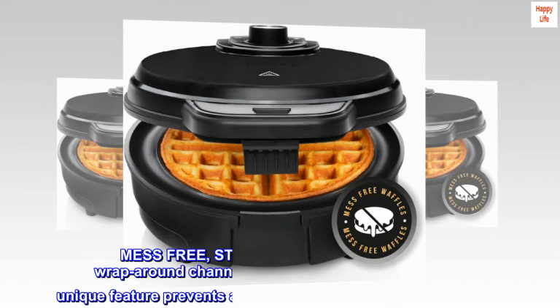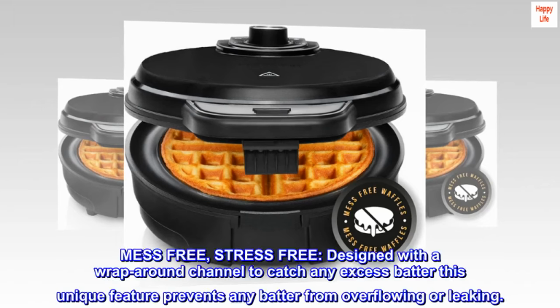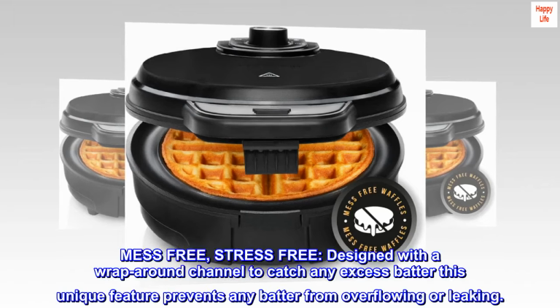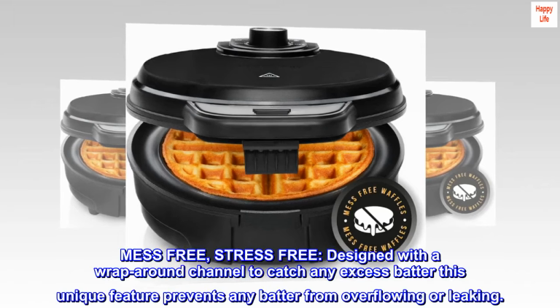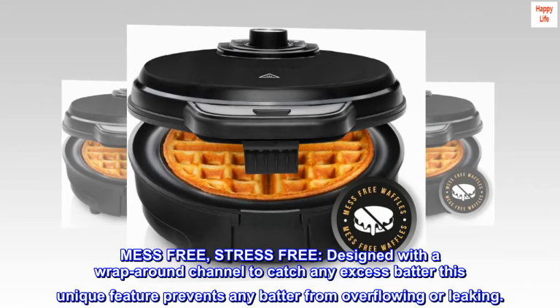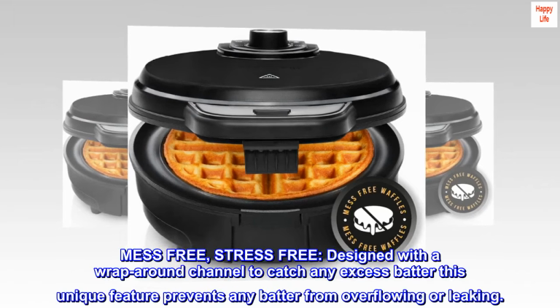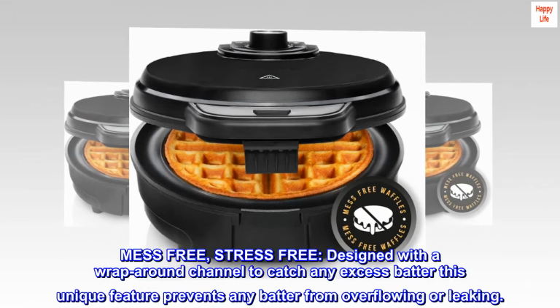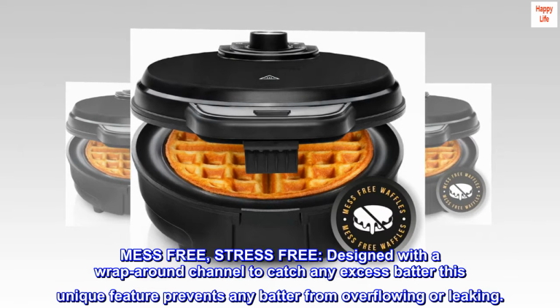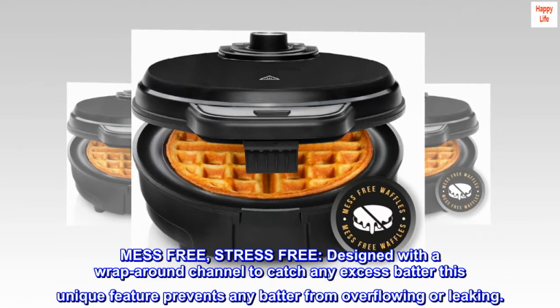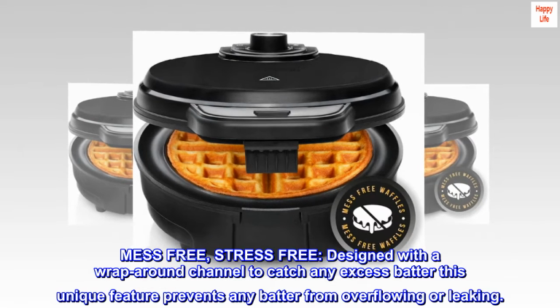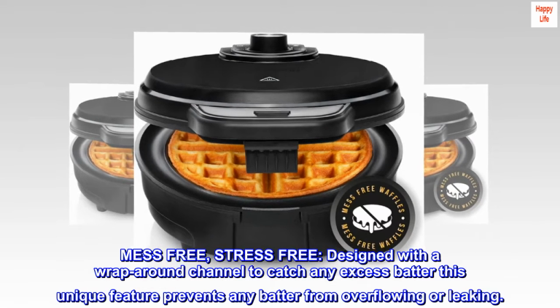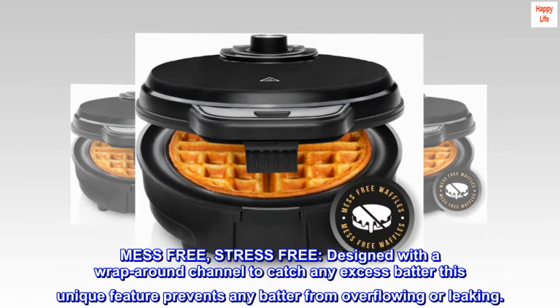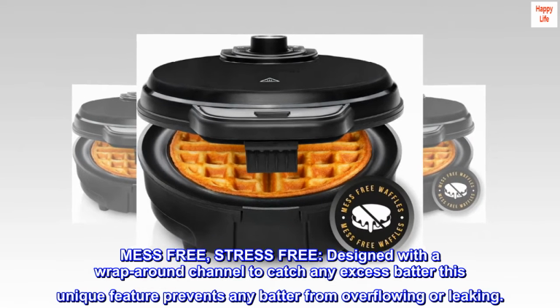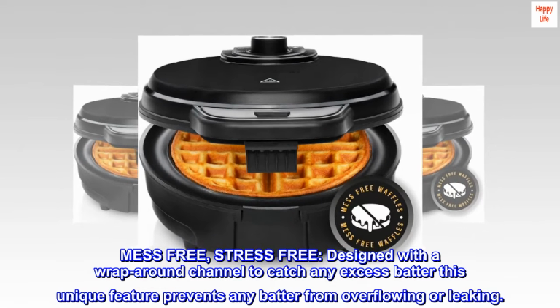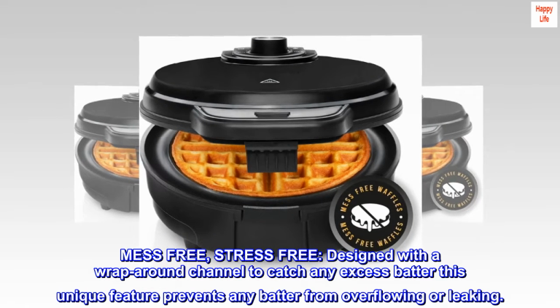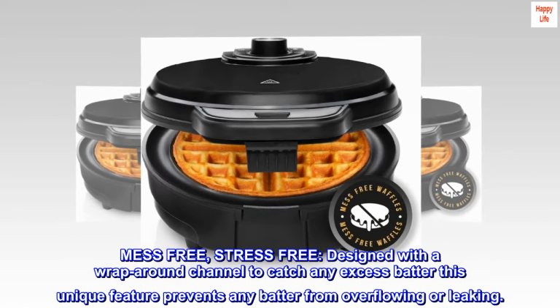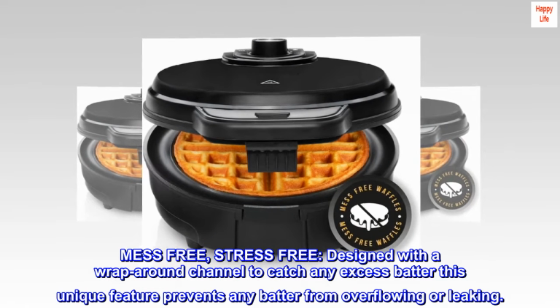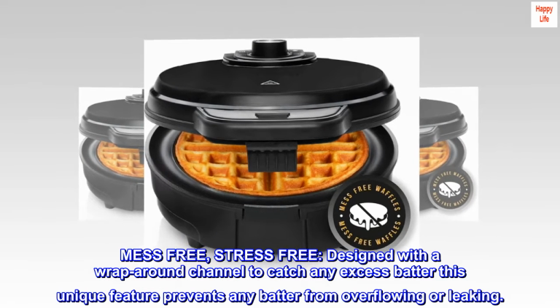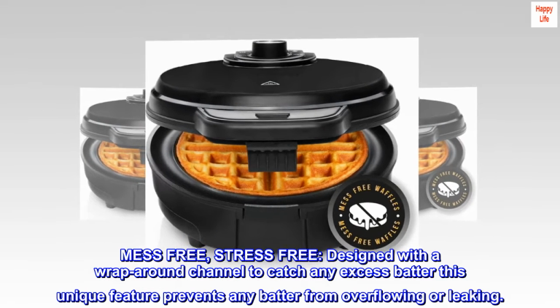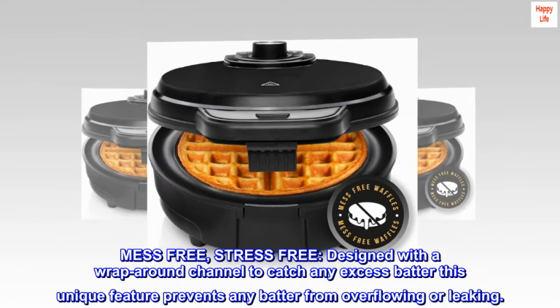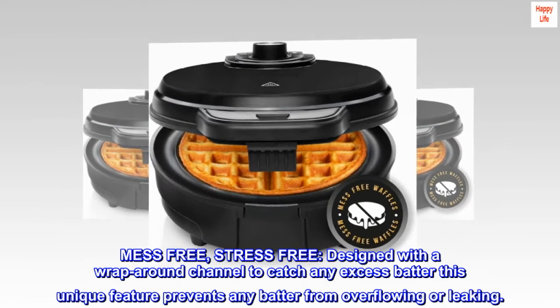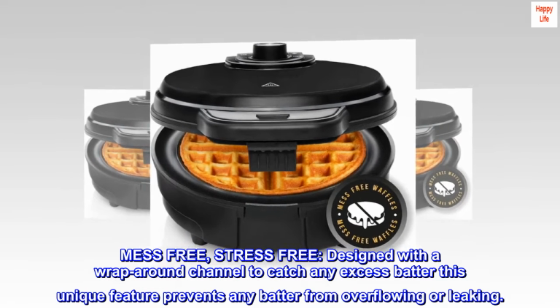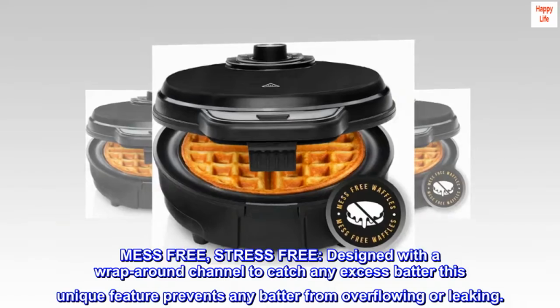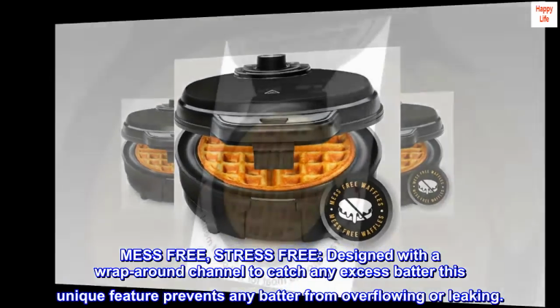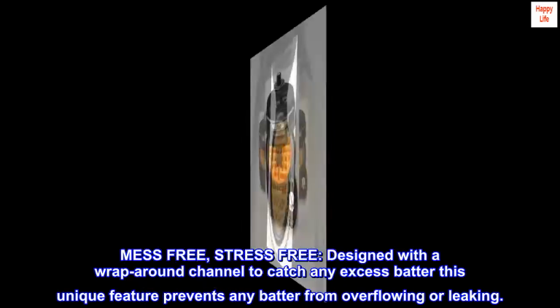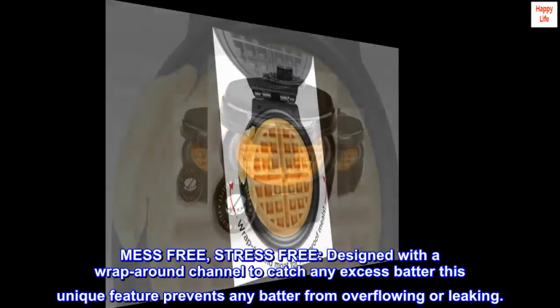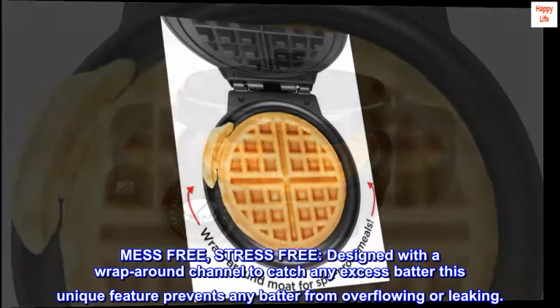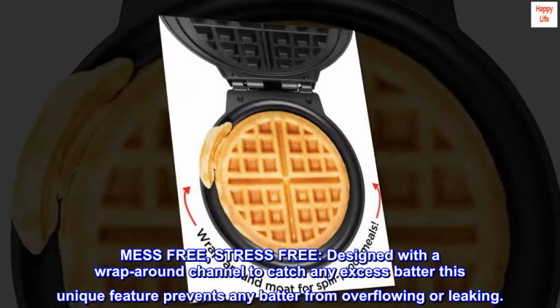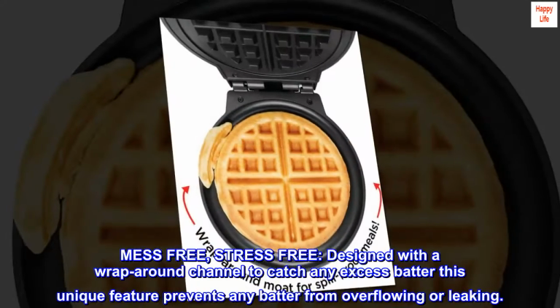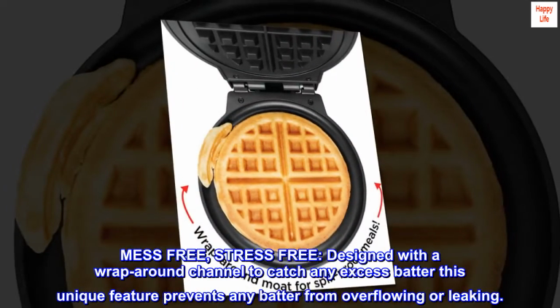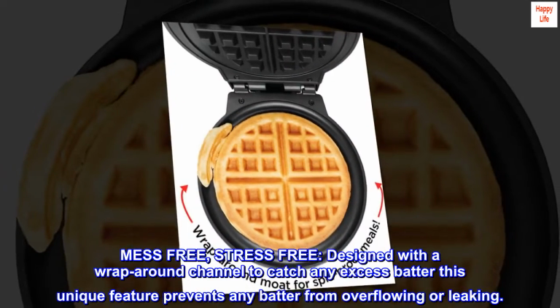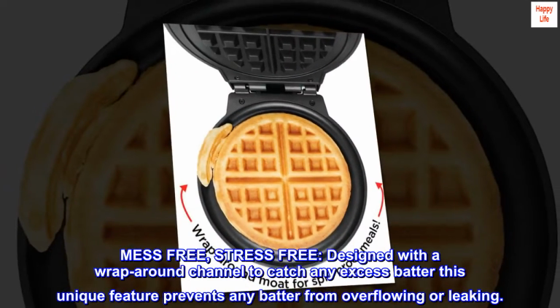Mess-free, stress-free — designed with a wraparound channel to catch any excess batter. This unique feature prevents any batter from overflowing or leaking.